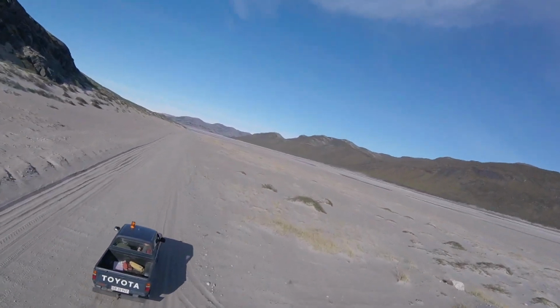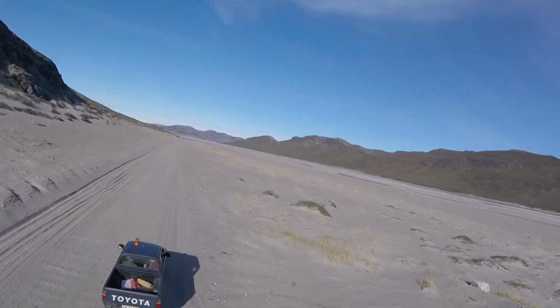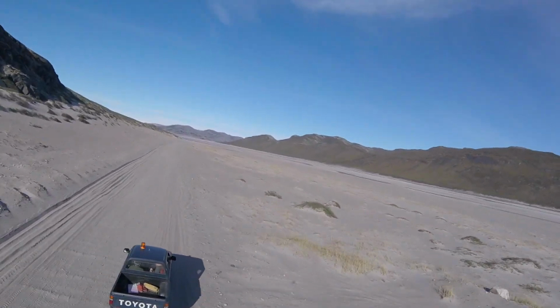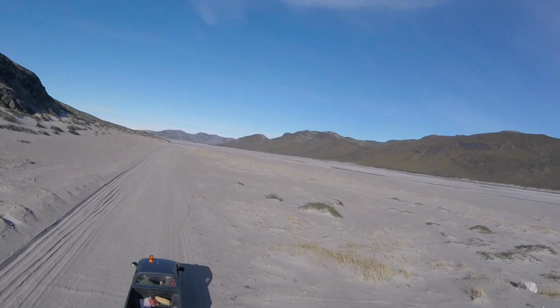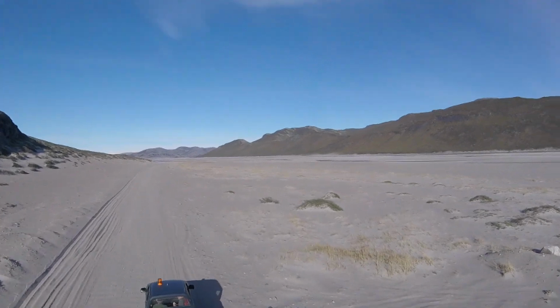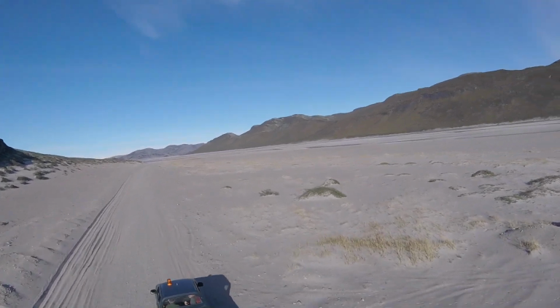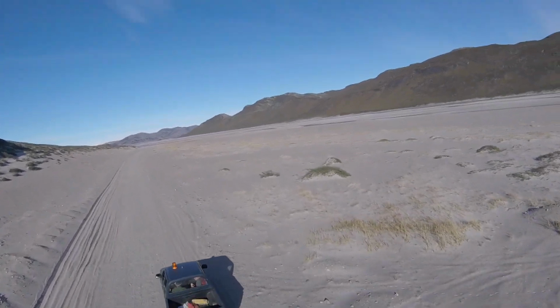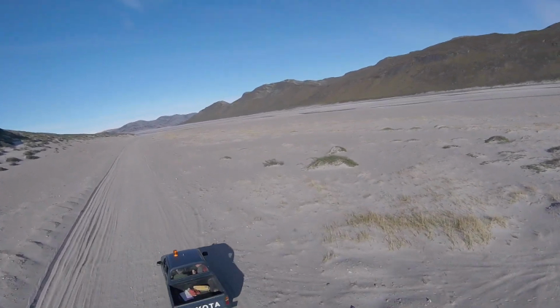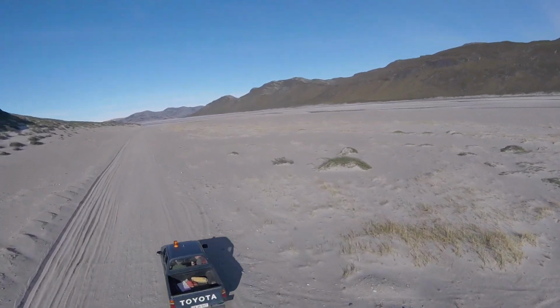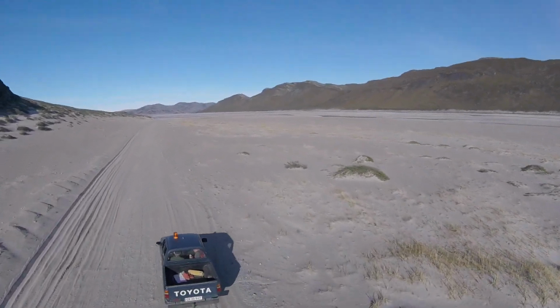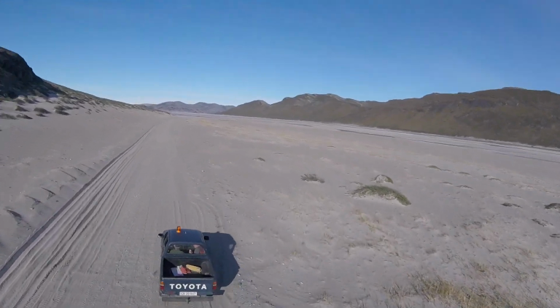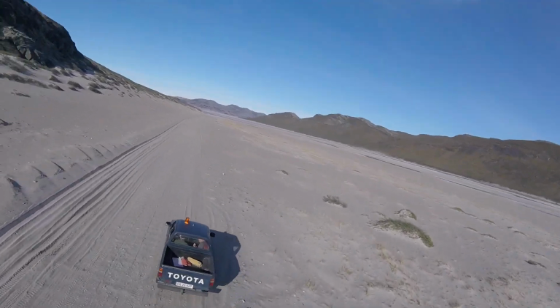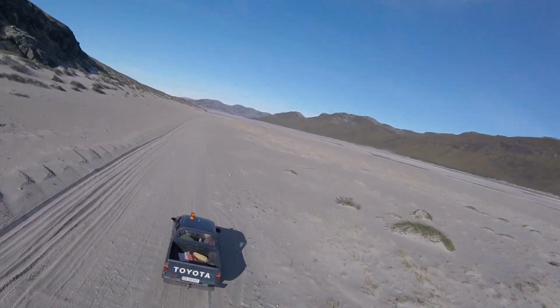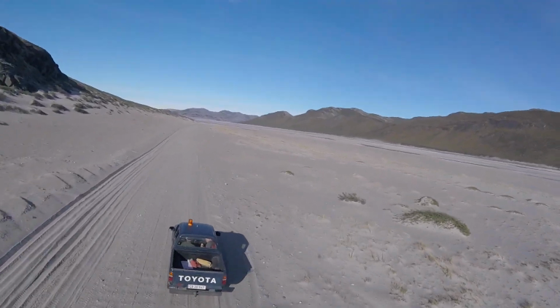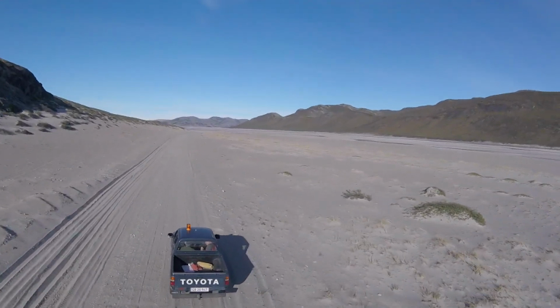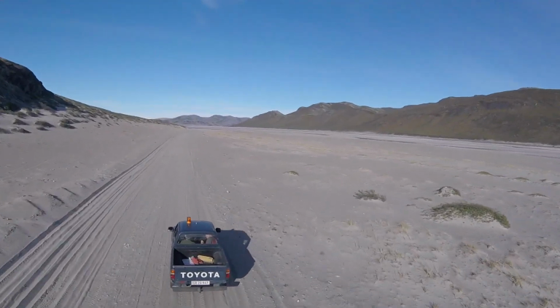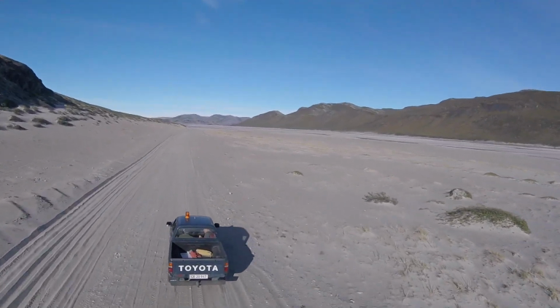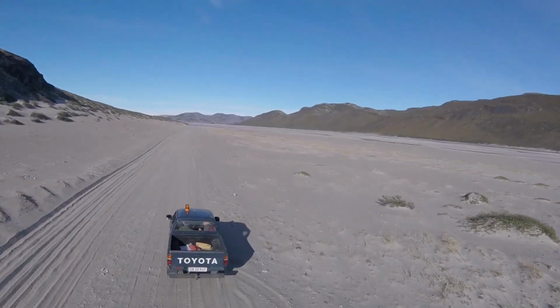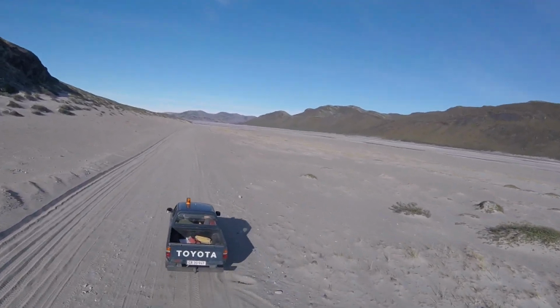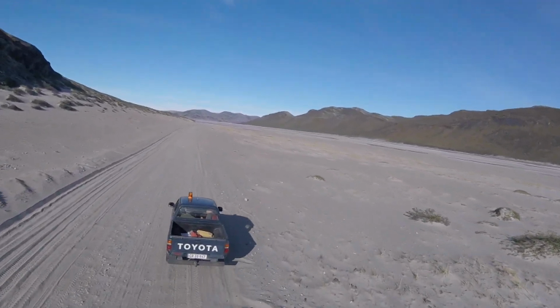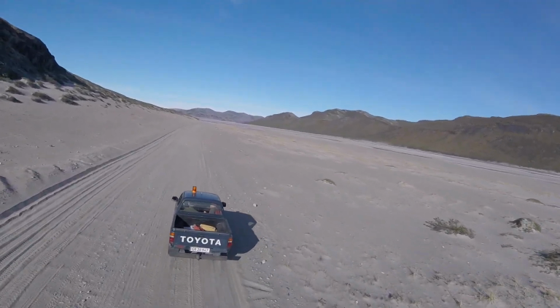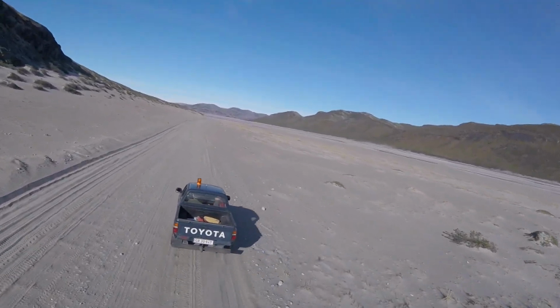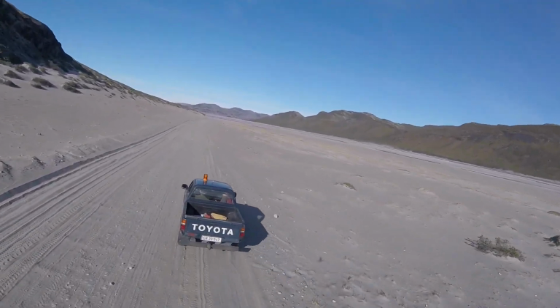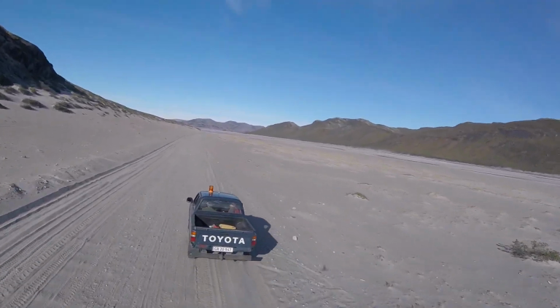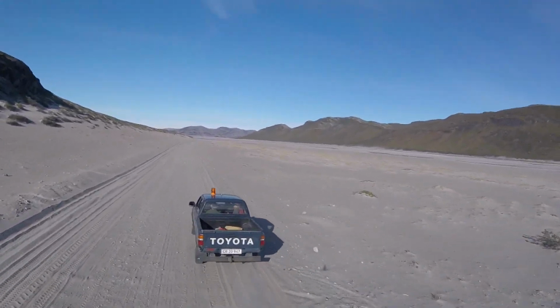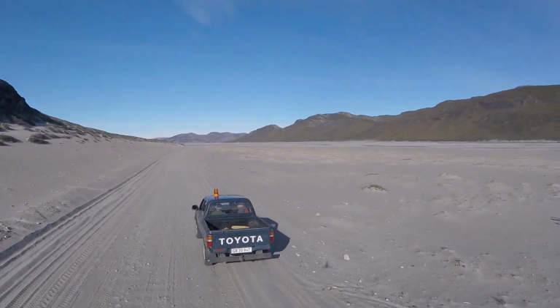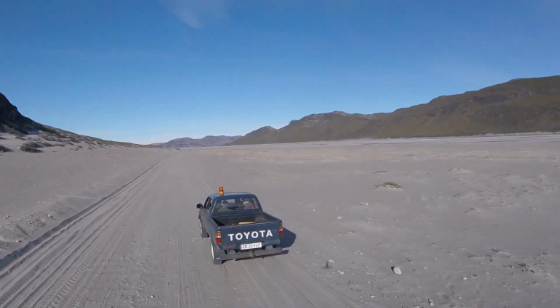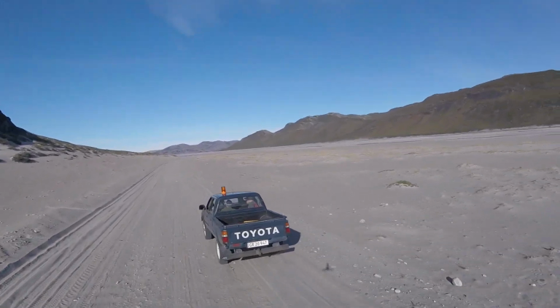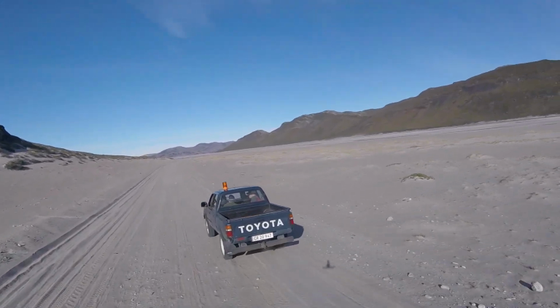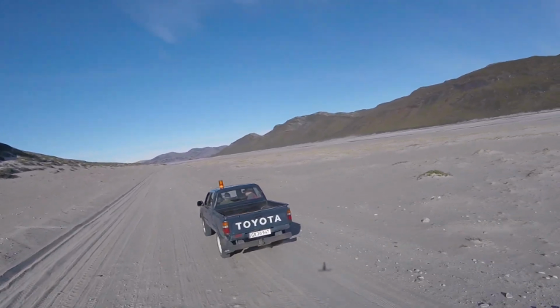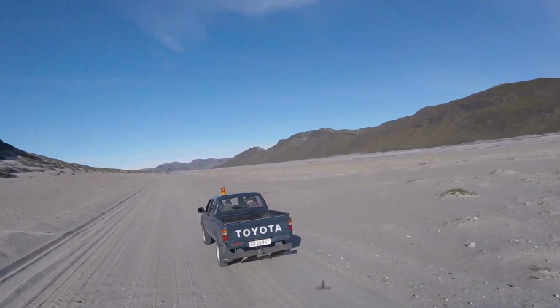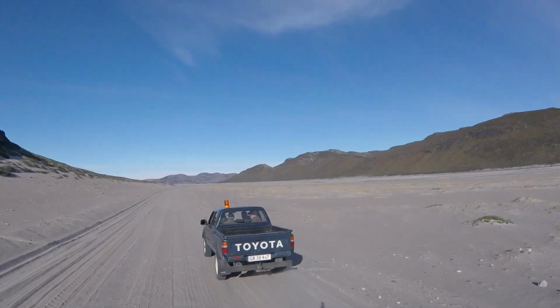That's about it. I'll put some flight footage in here. Enjoy.